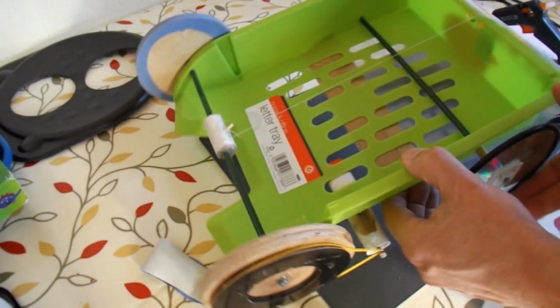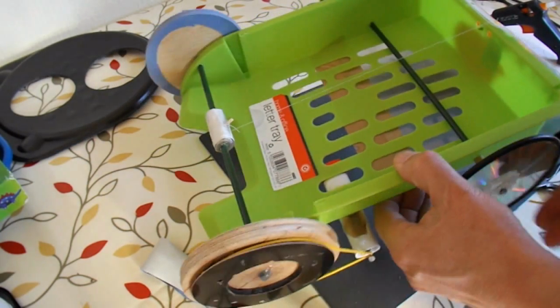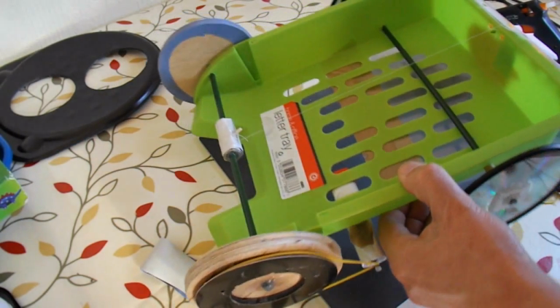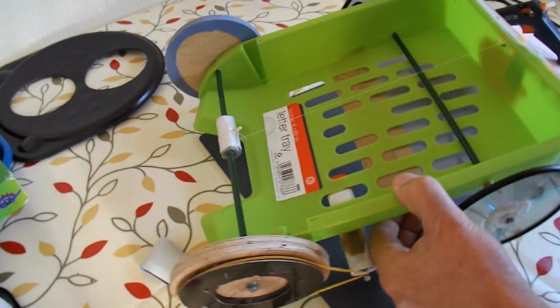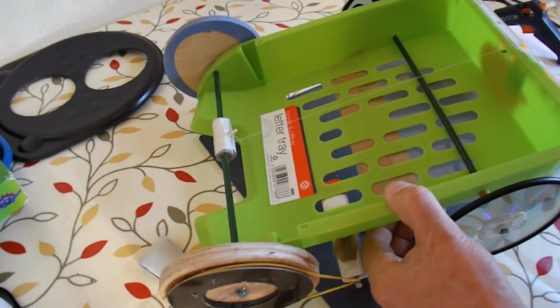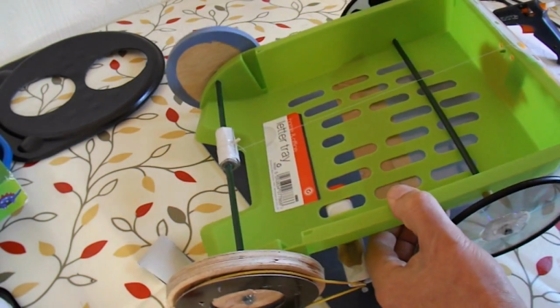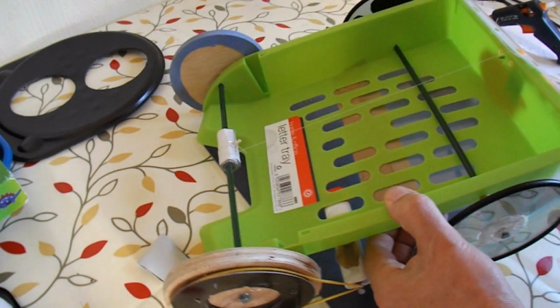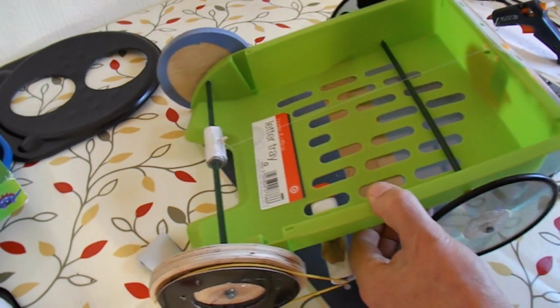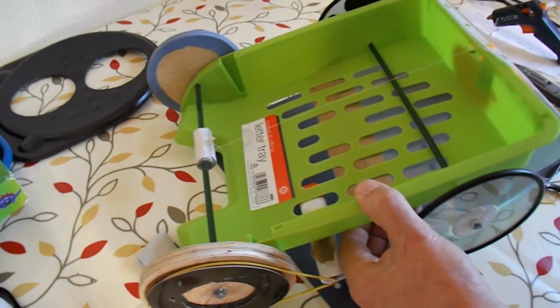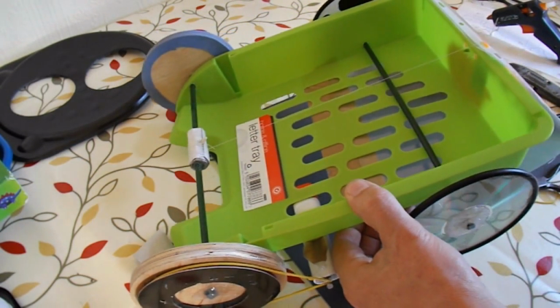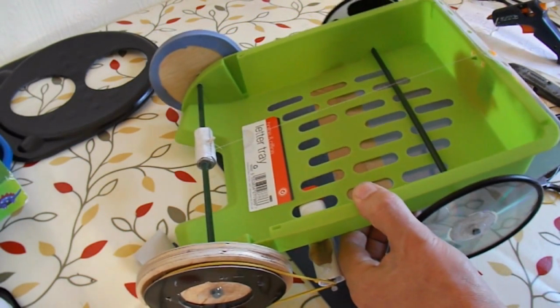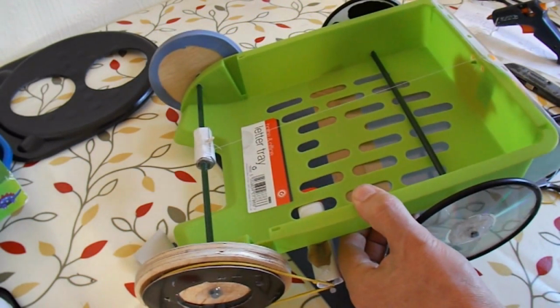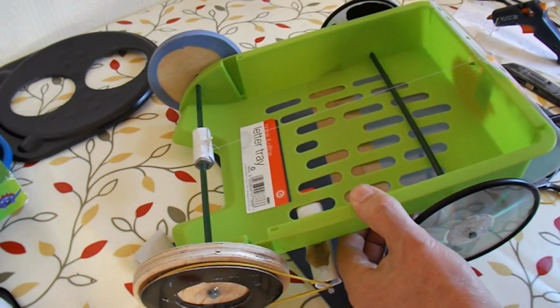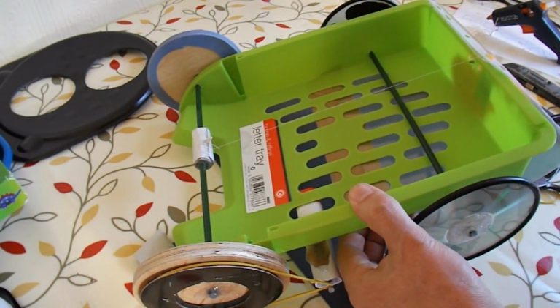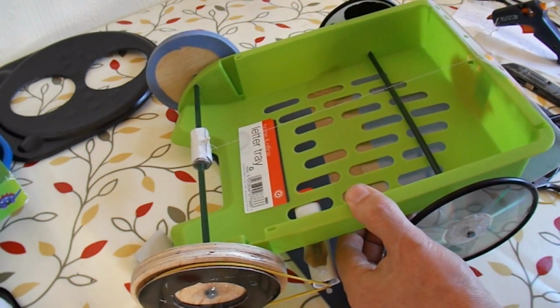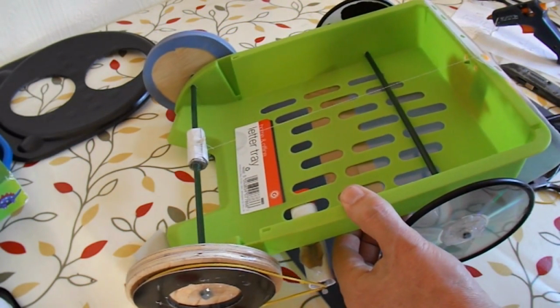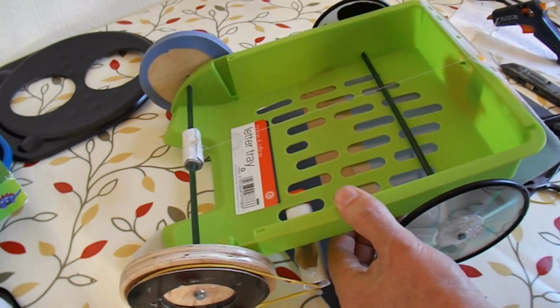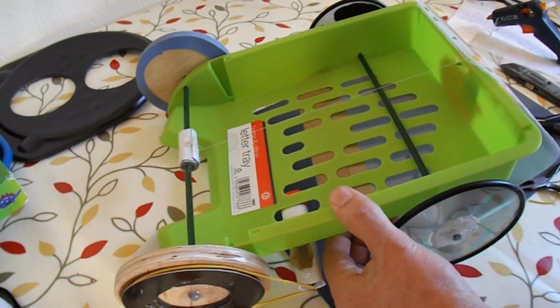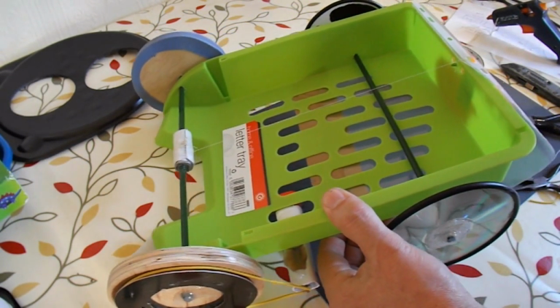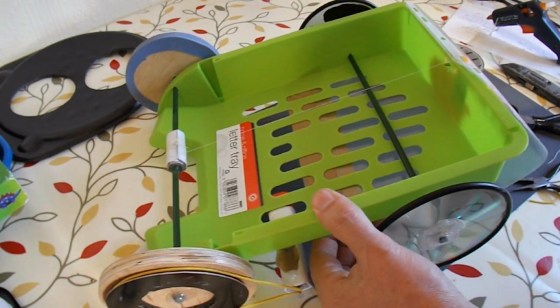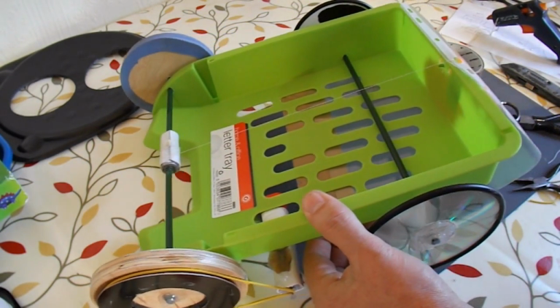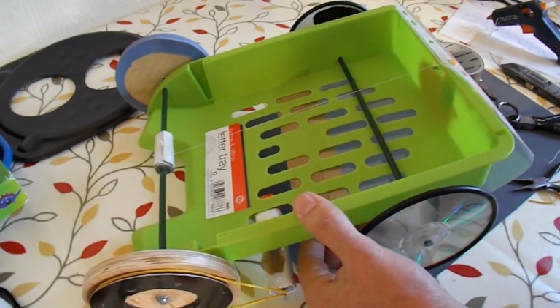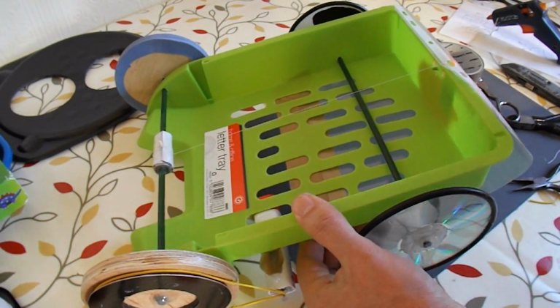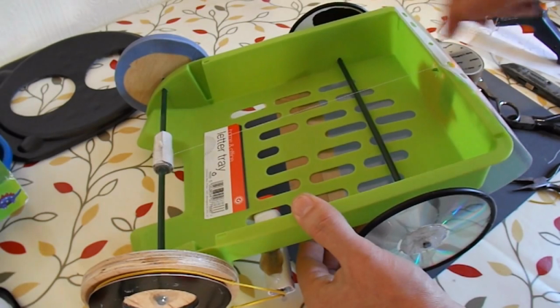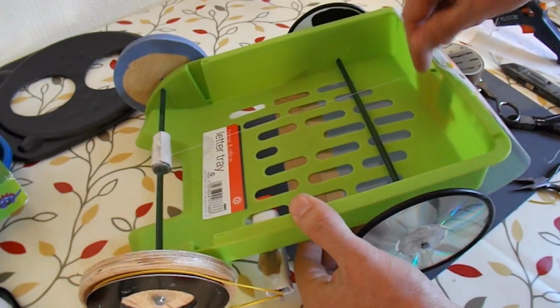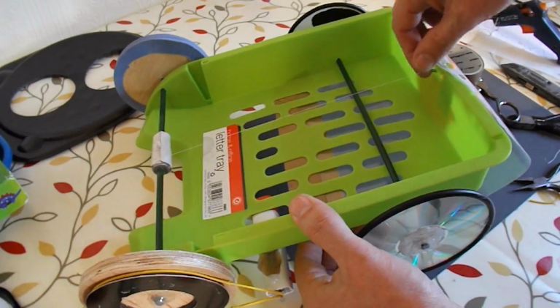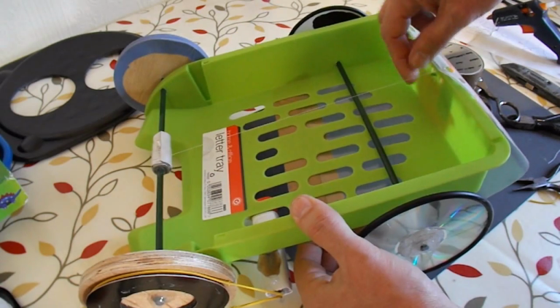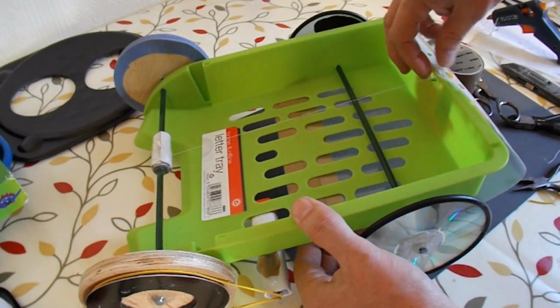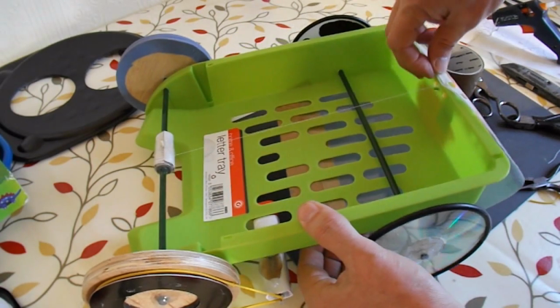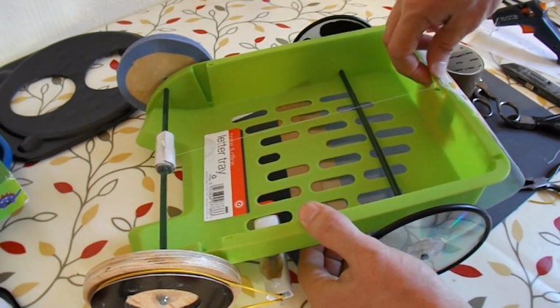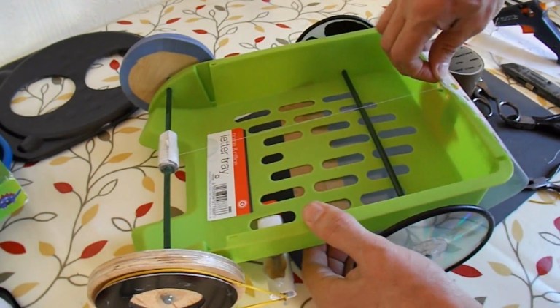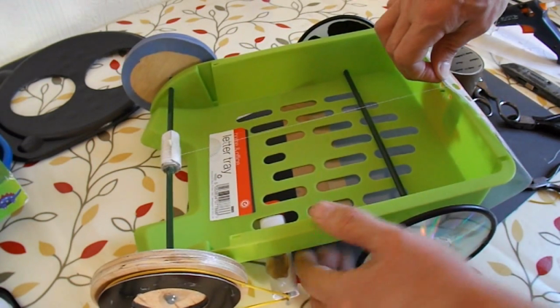So what should happen is as the car goes forwards, that's going to pull the peg out.